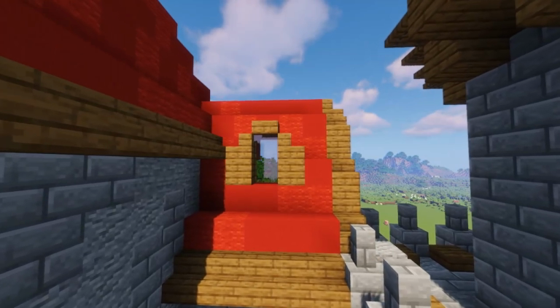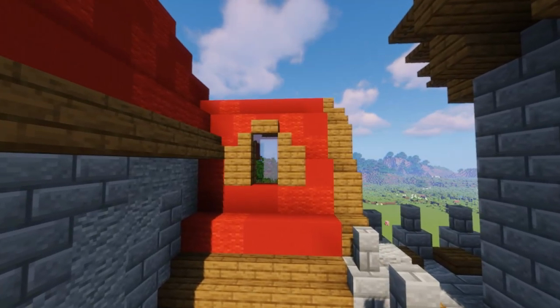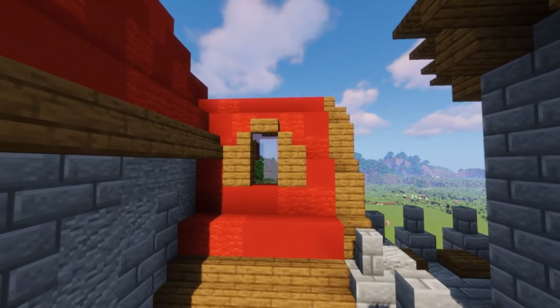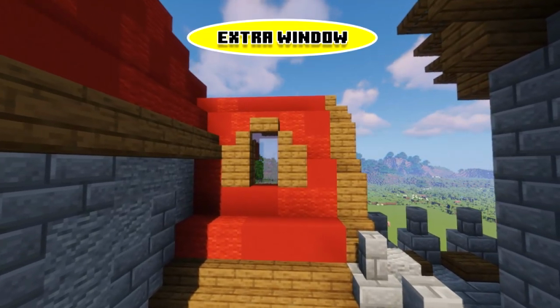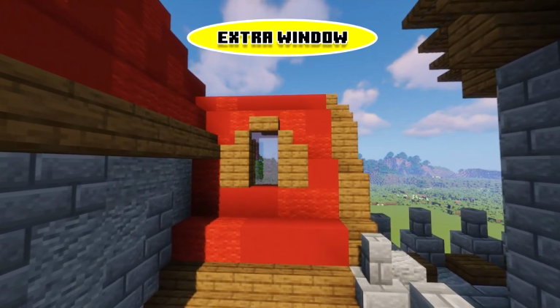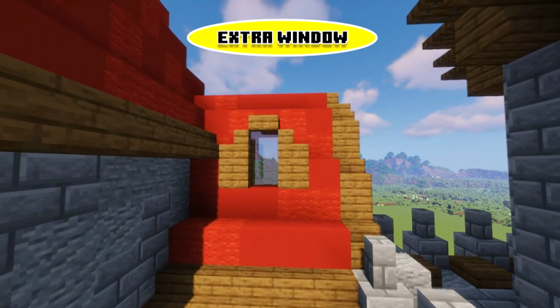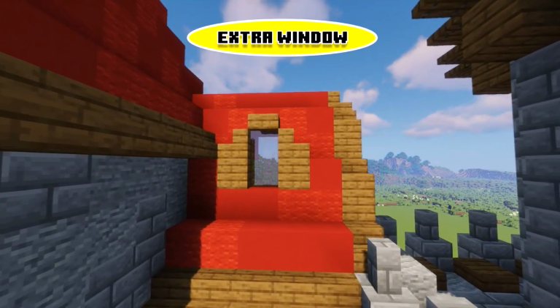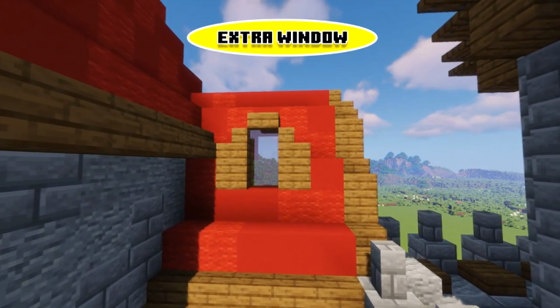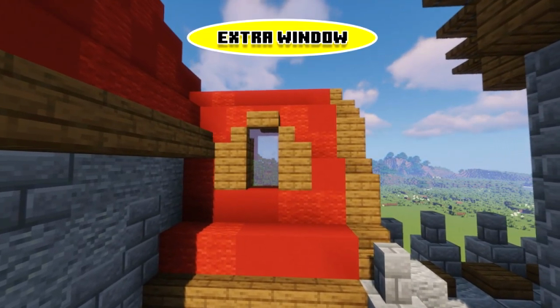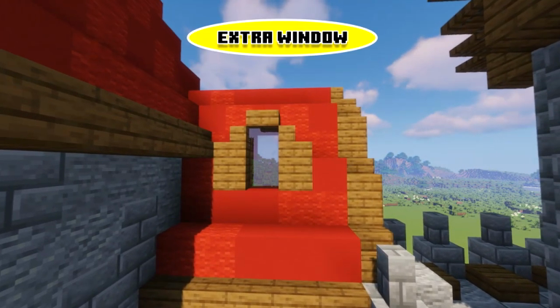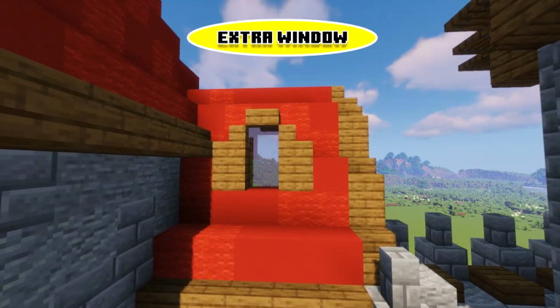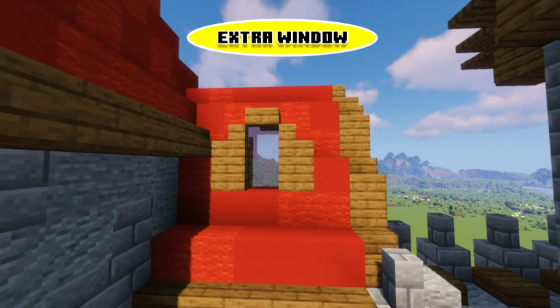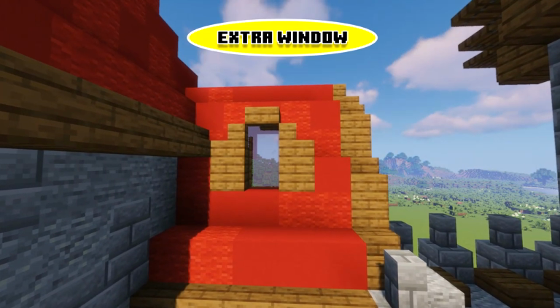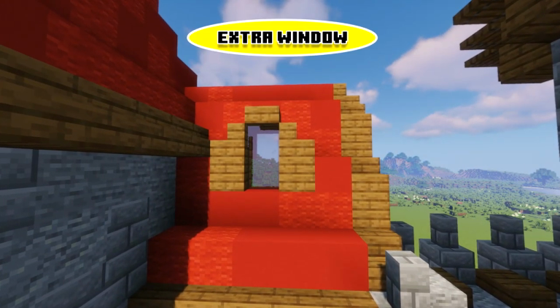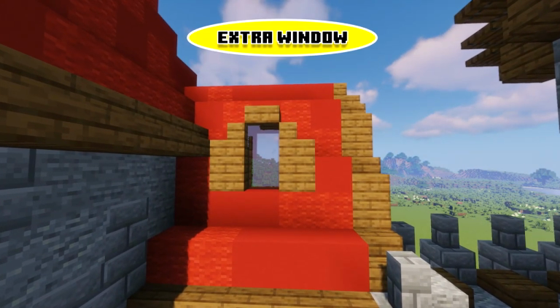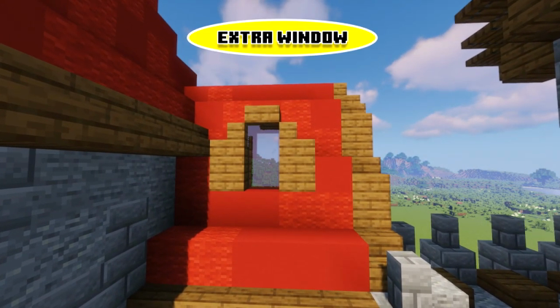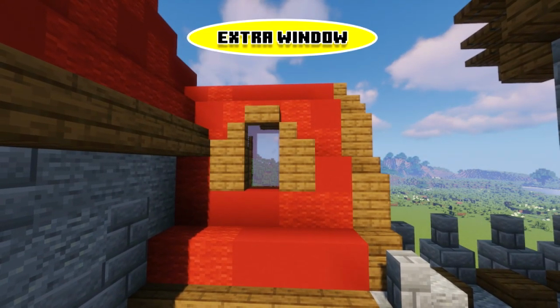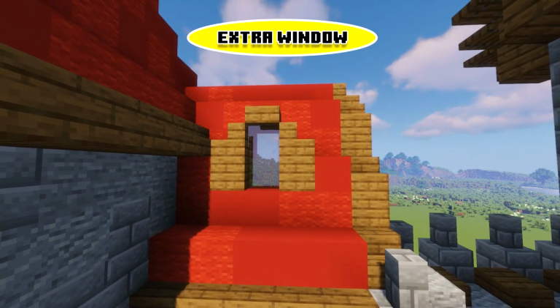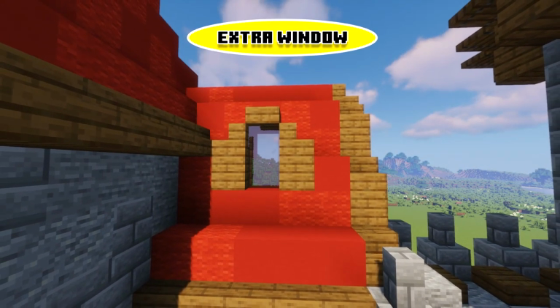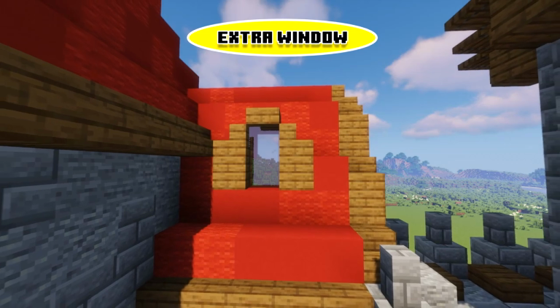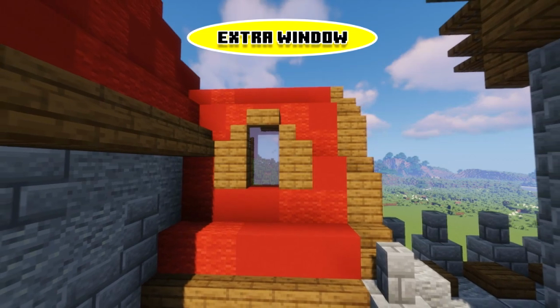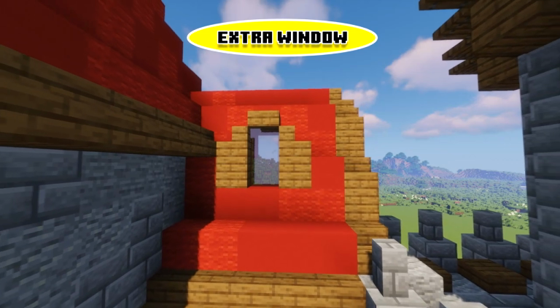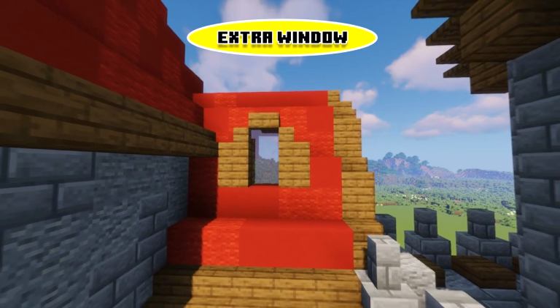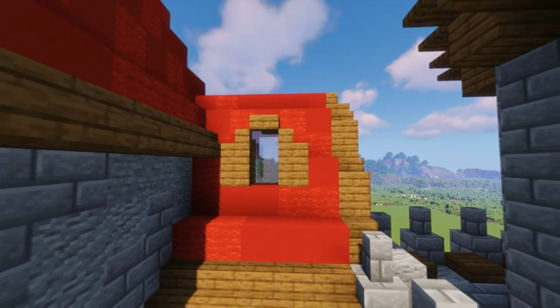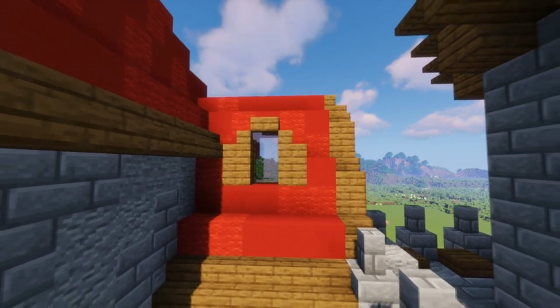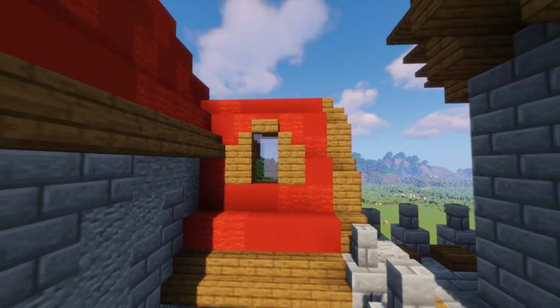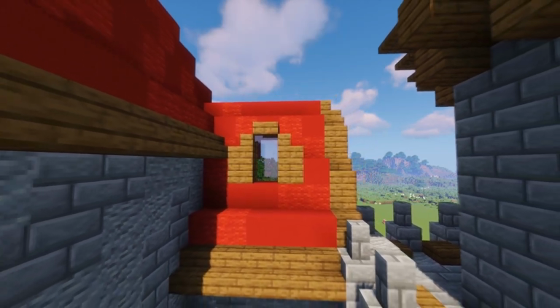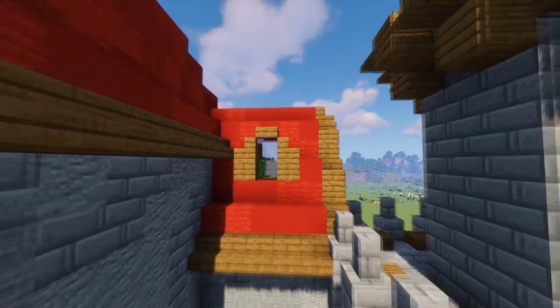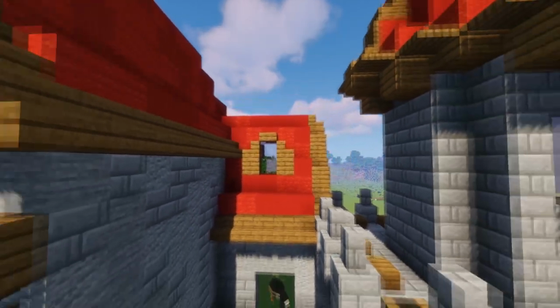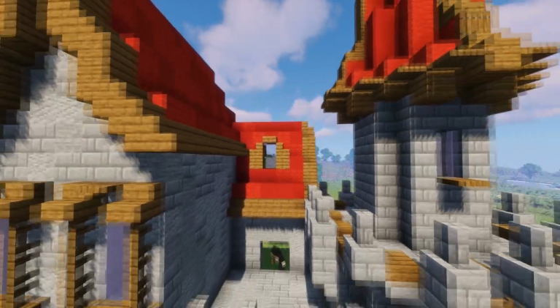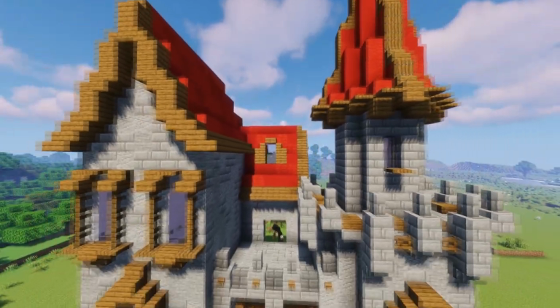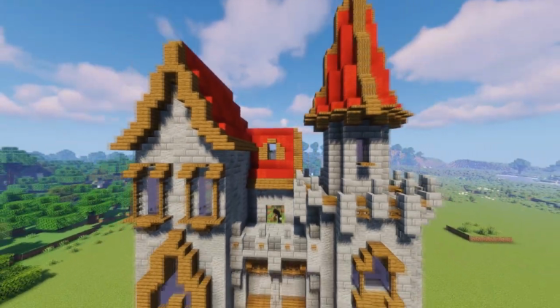Another tip: on your roofs, add in extra windows like the one you see here. Smaller or bigger also works — this is just an example.